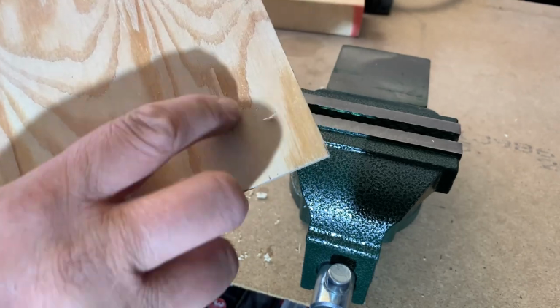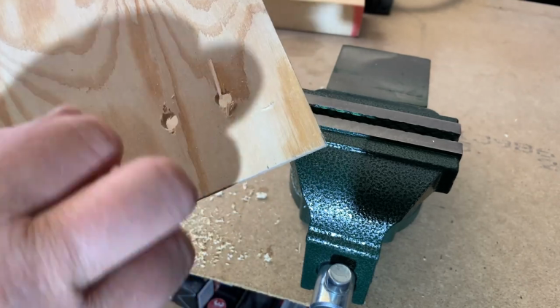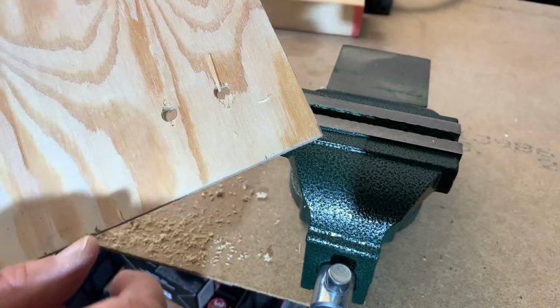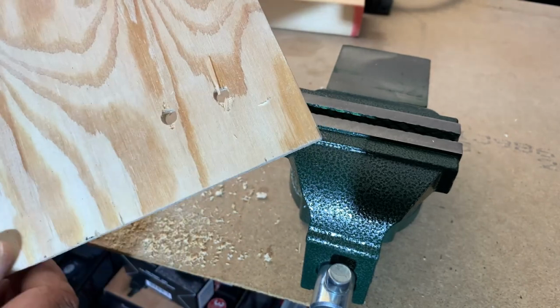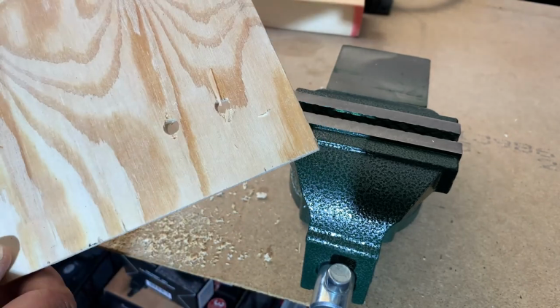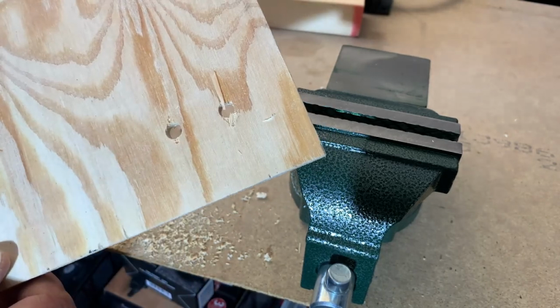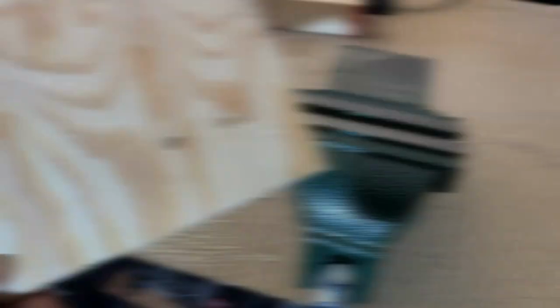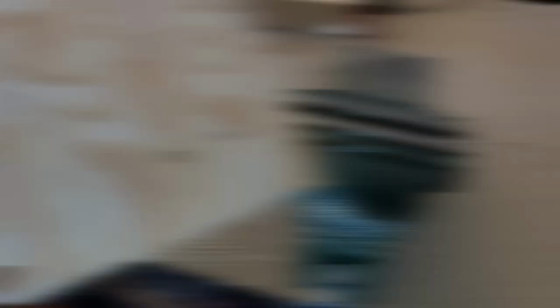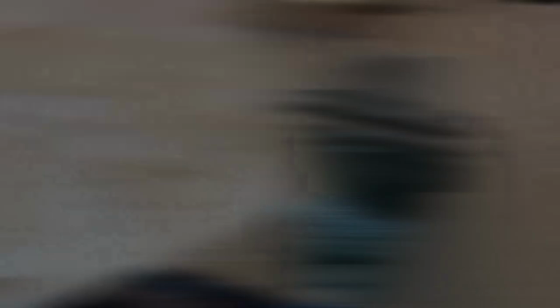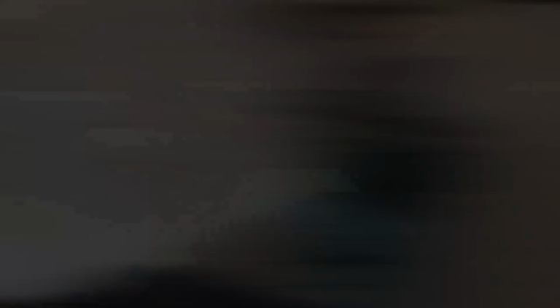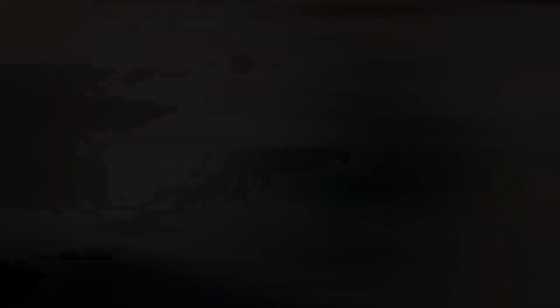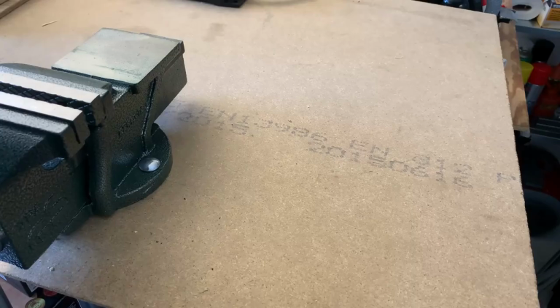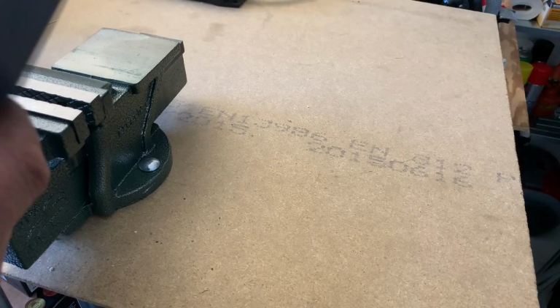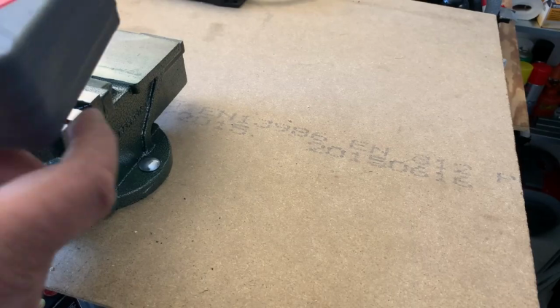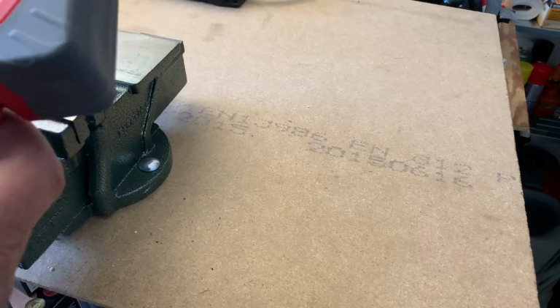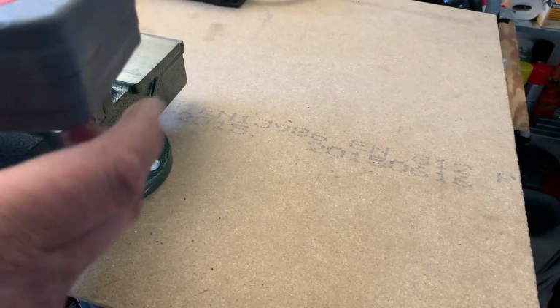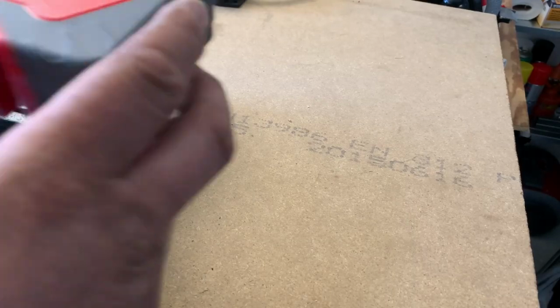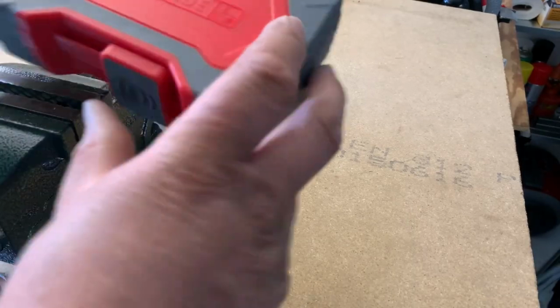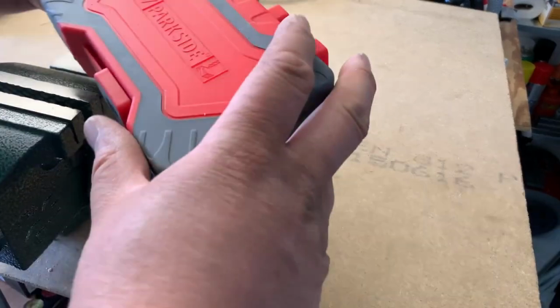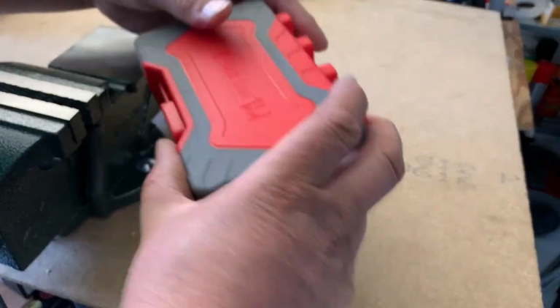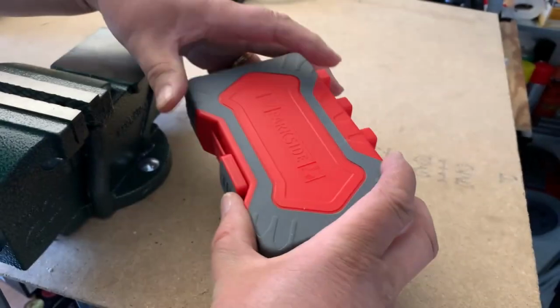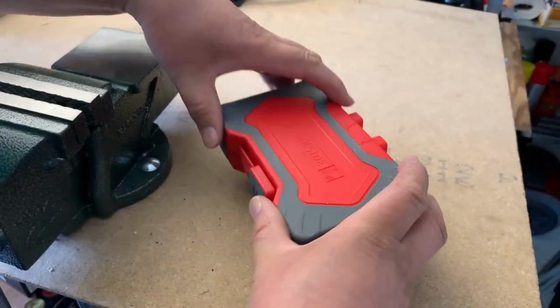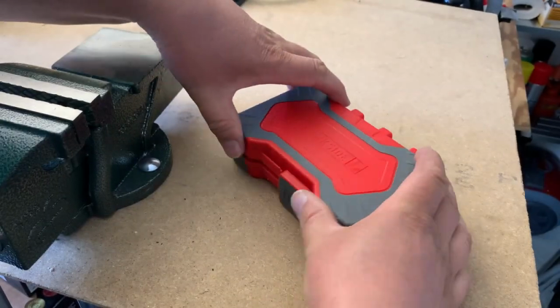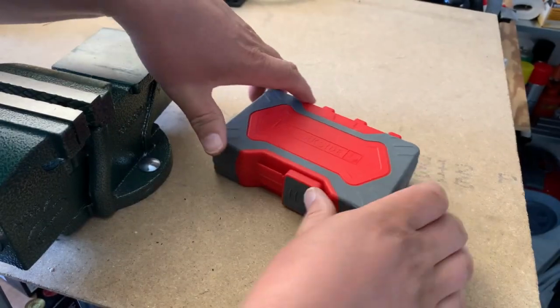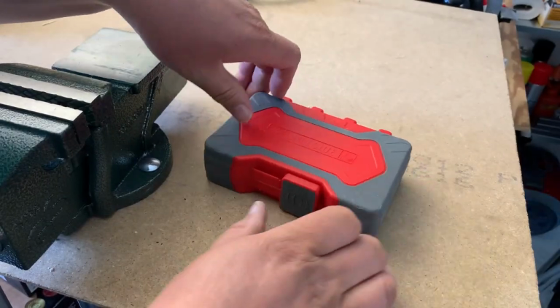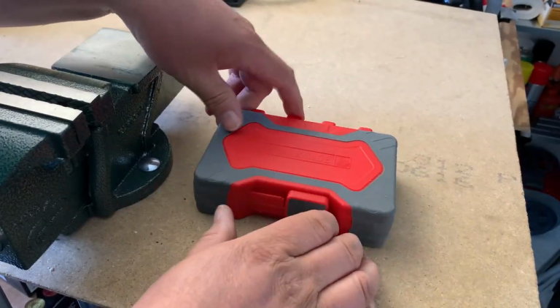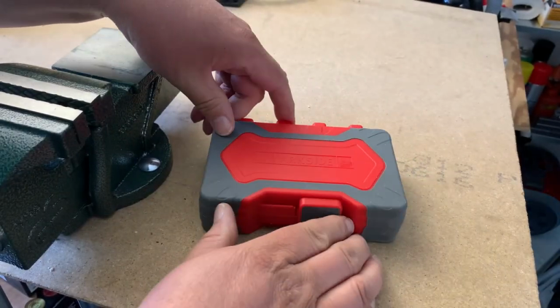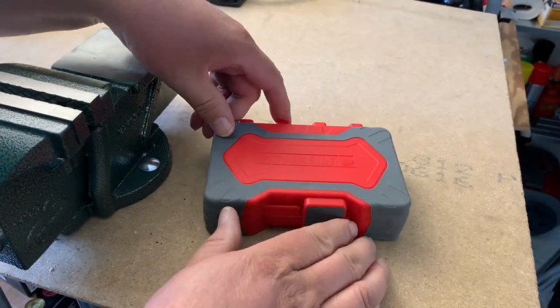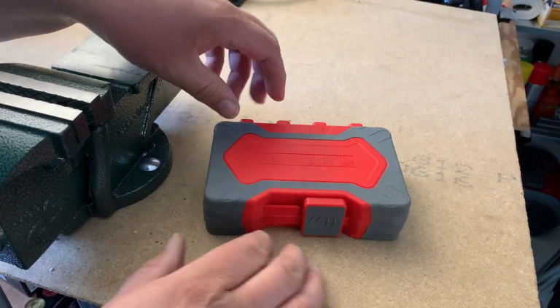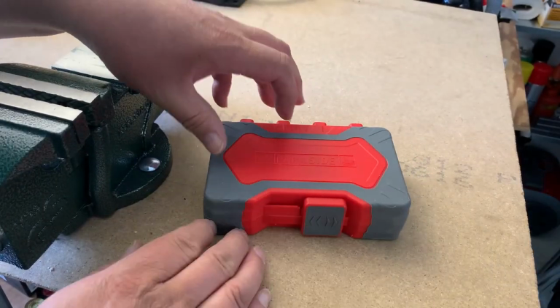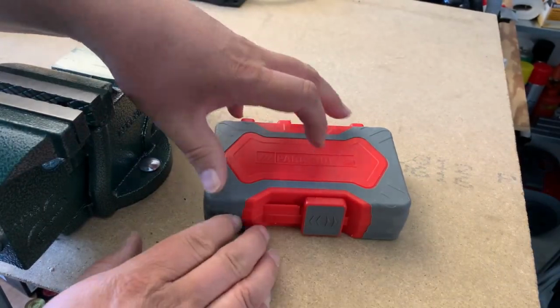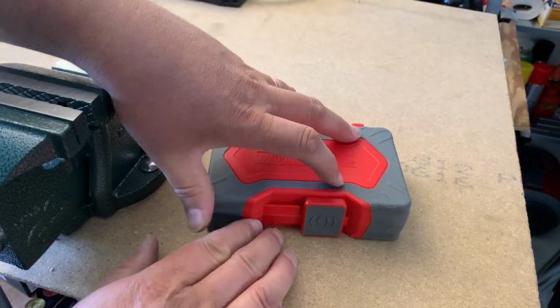That was a little cleanup. So let's look at the next set of drills.